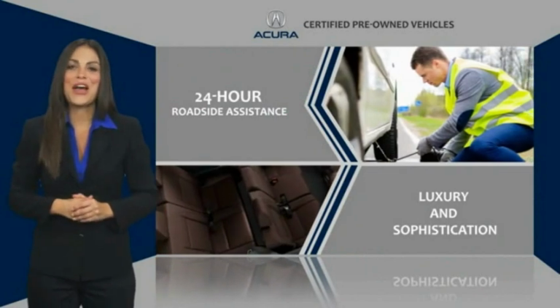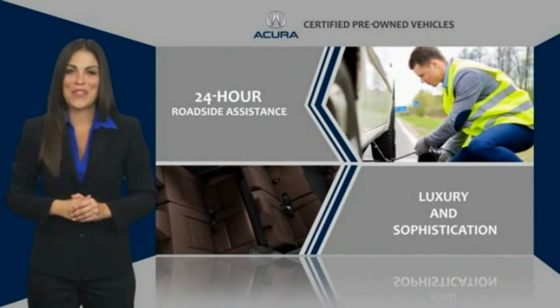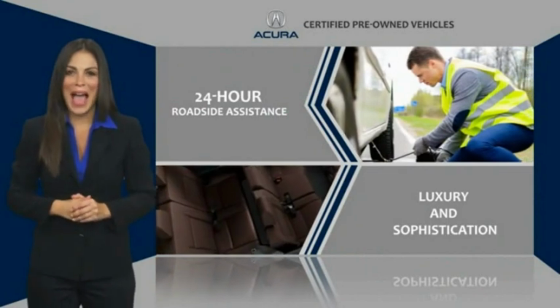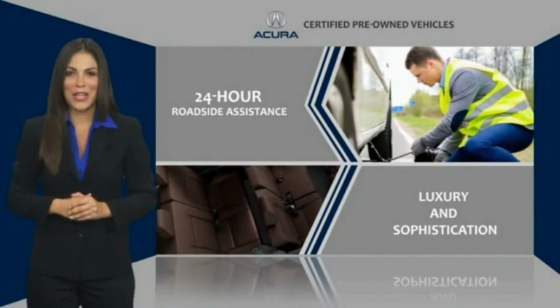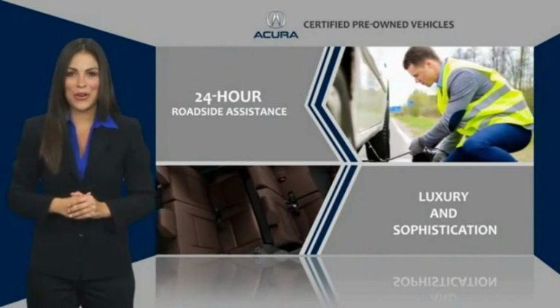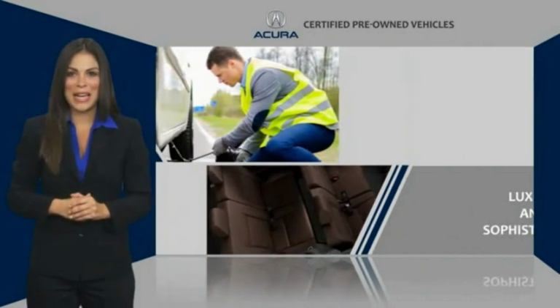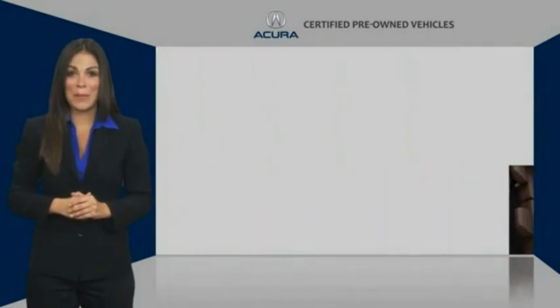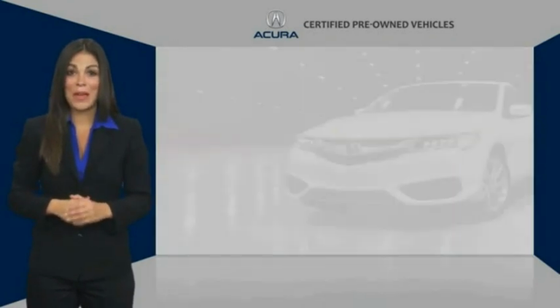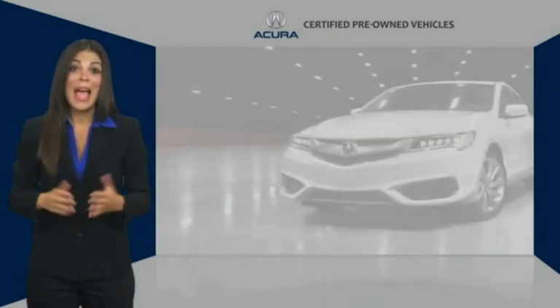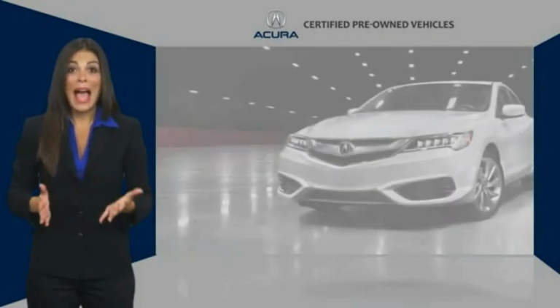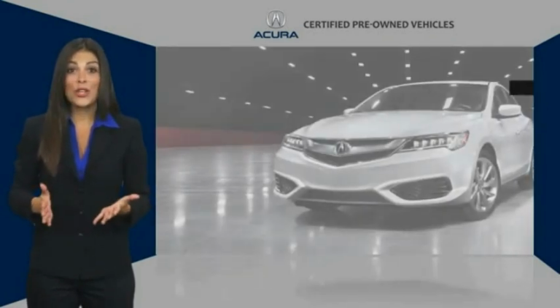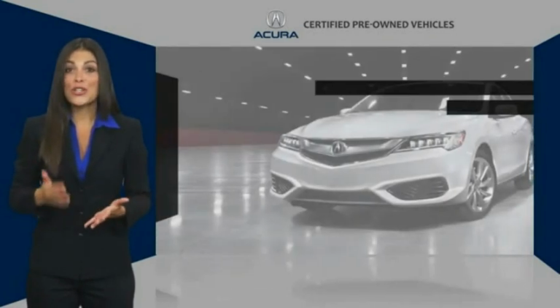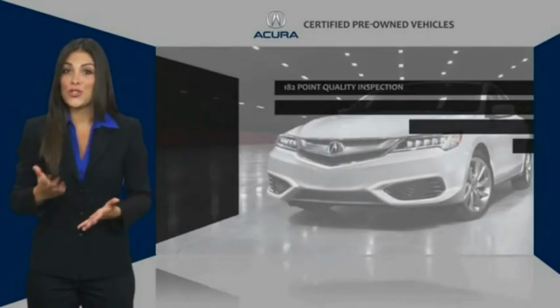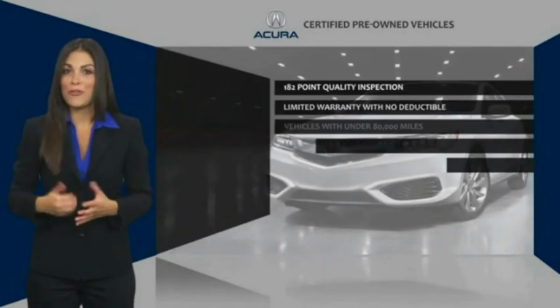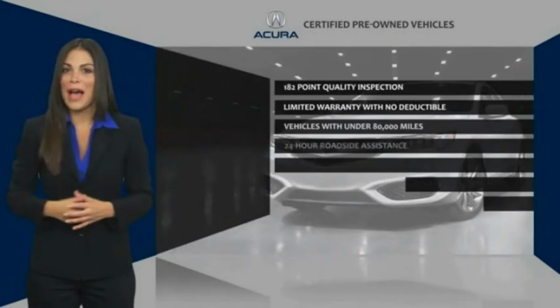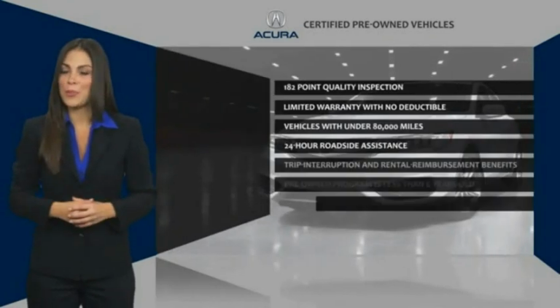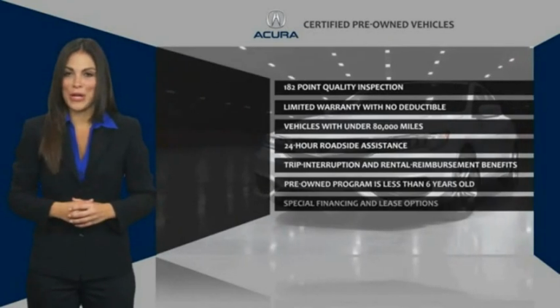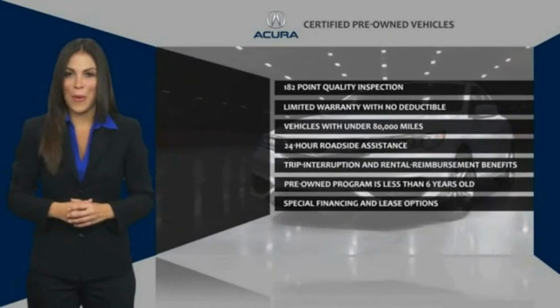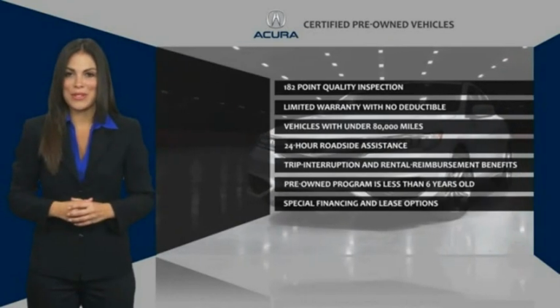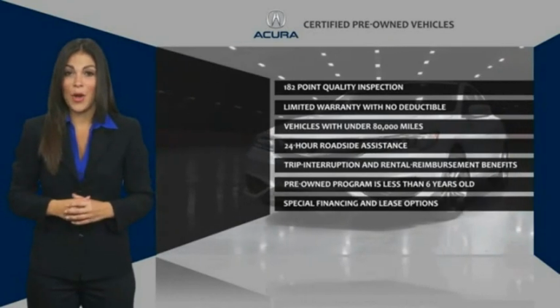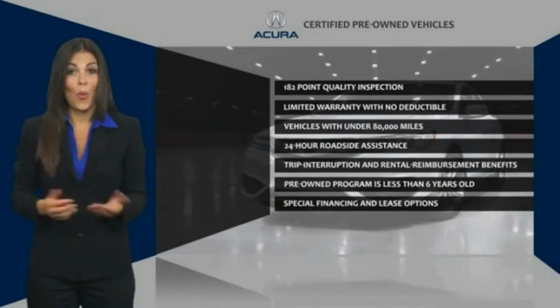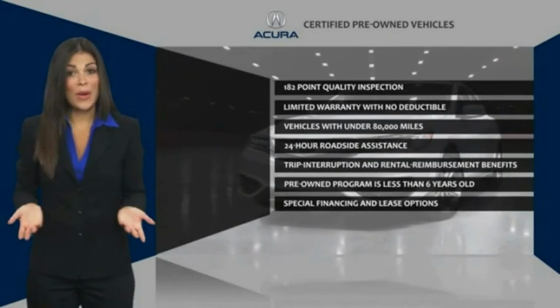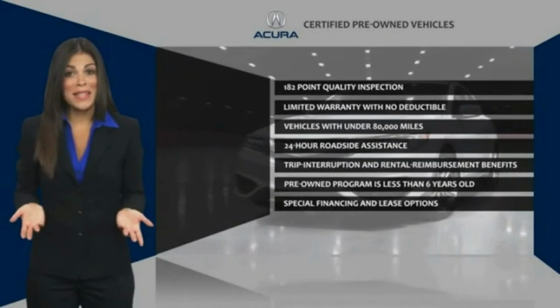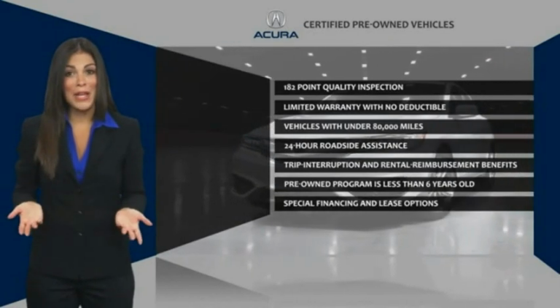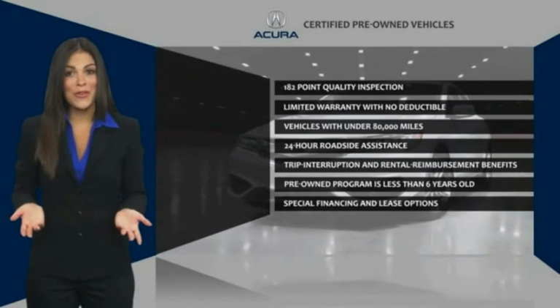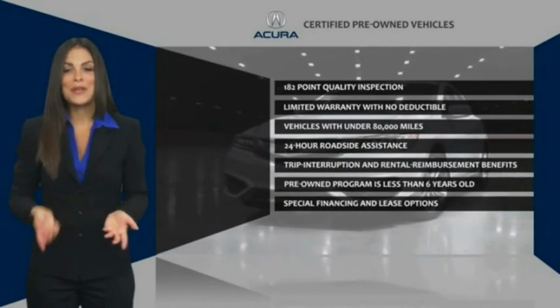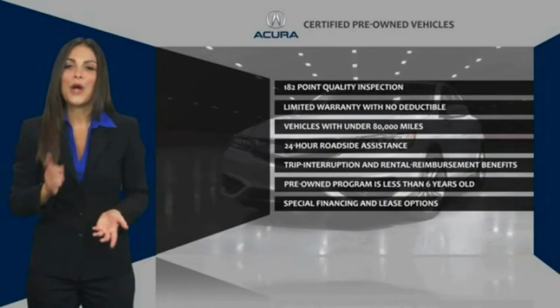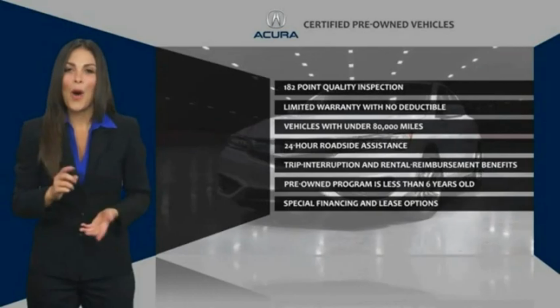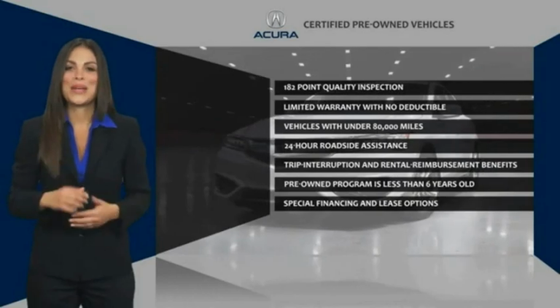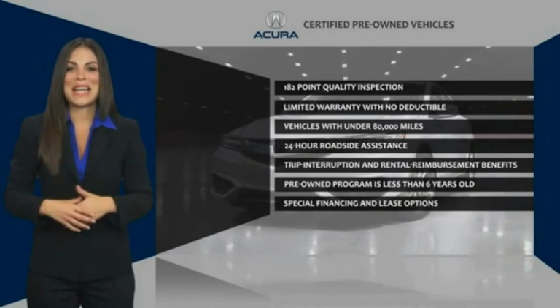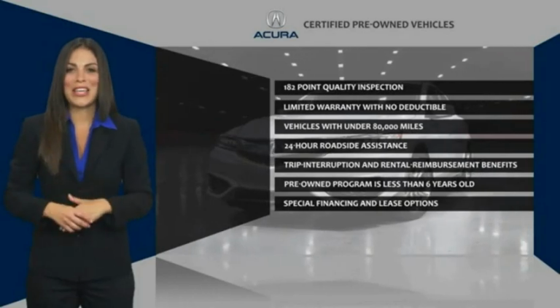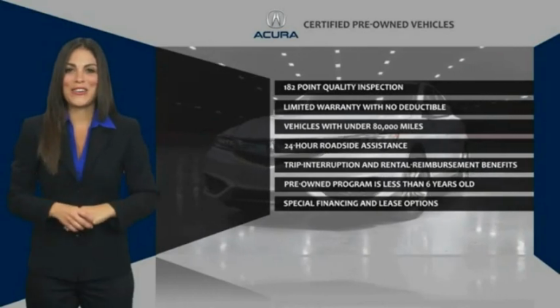Acura Certified Pre-Owned. Once an Acura, always an Acura.